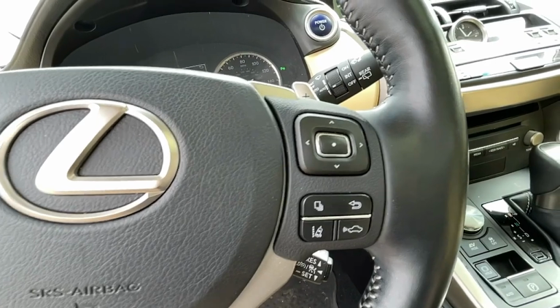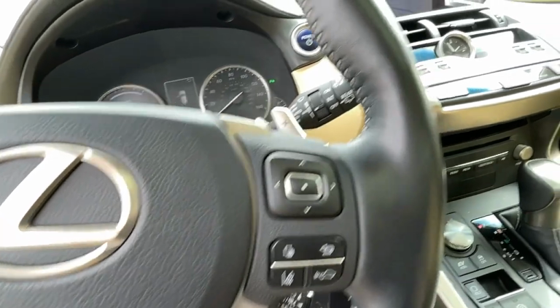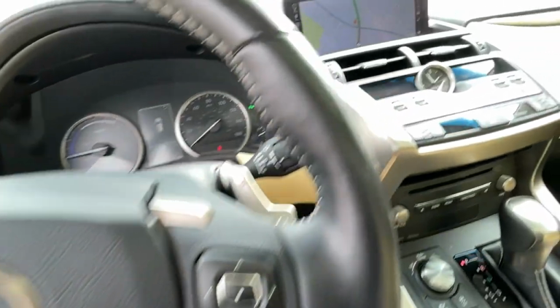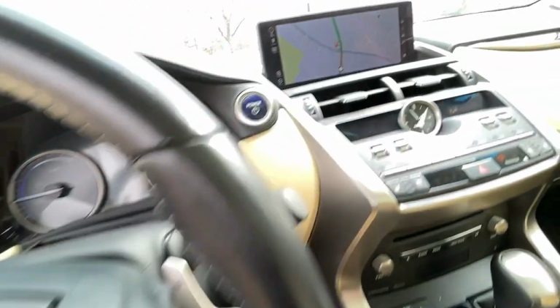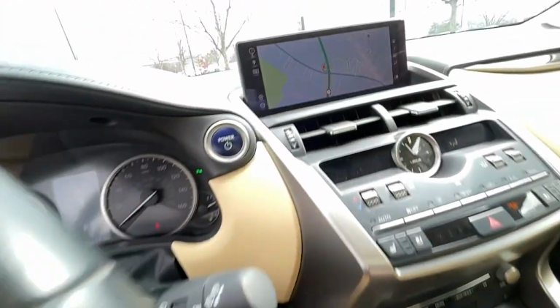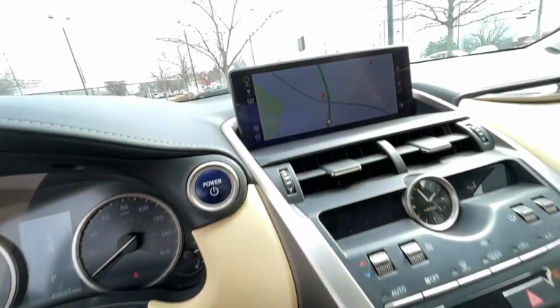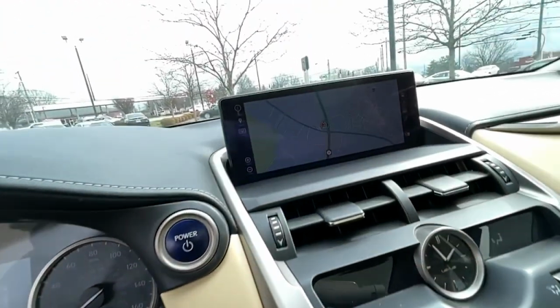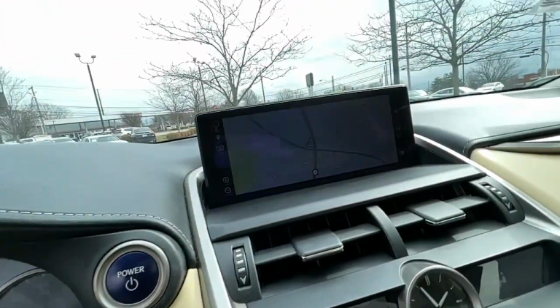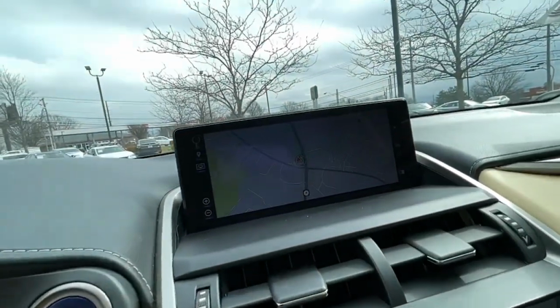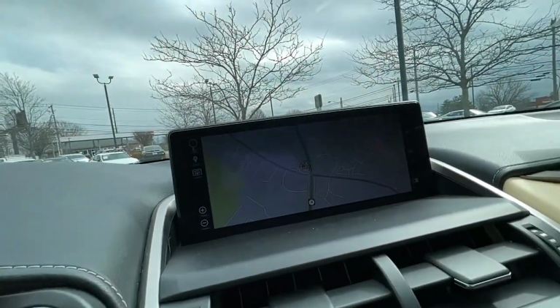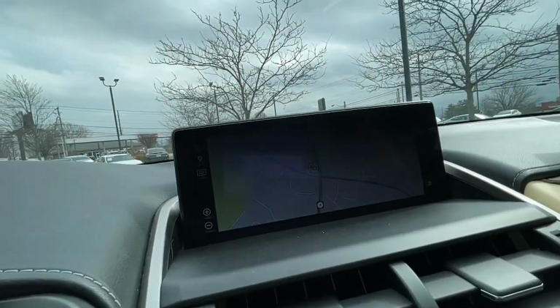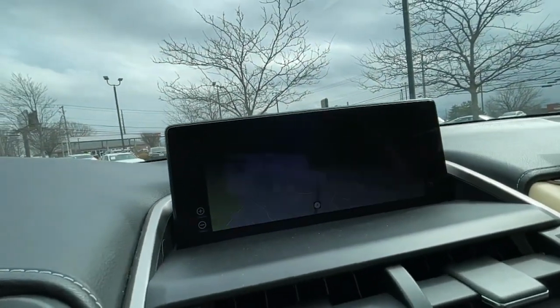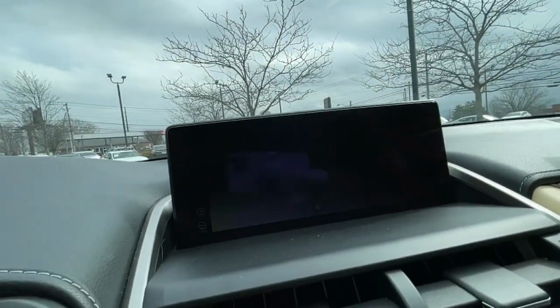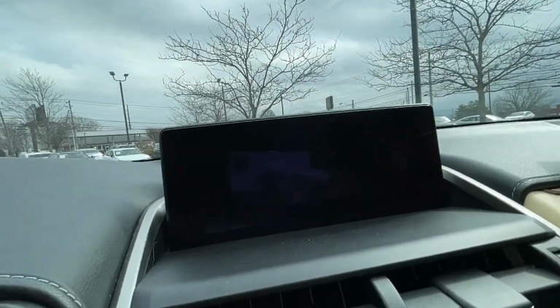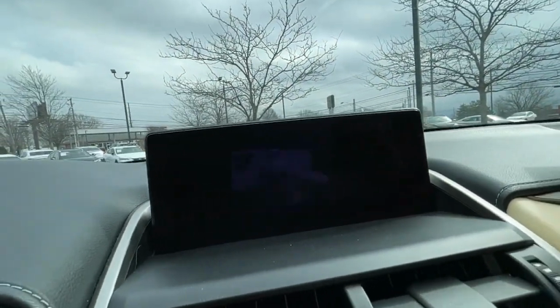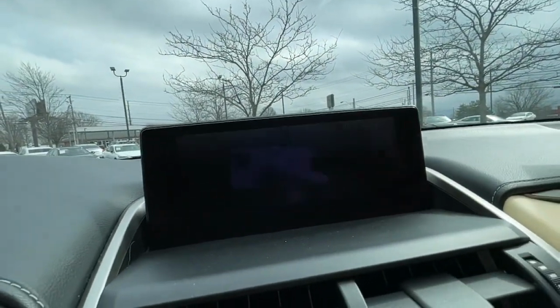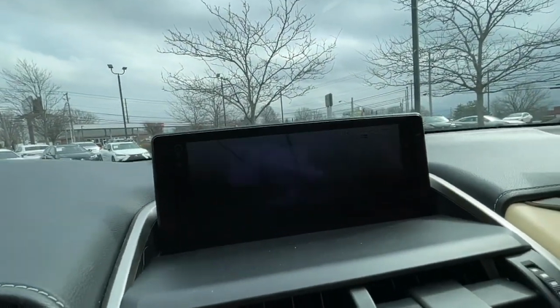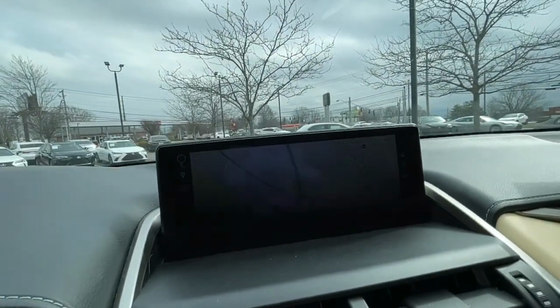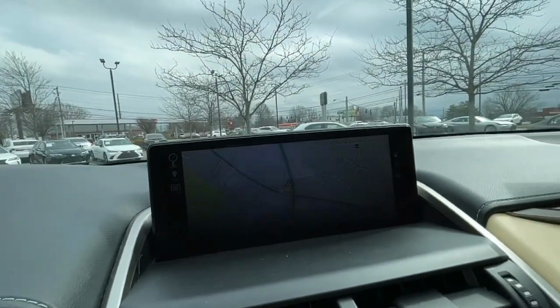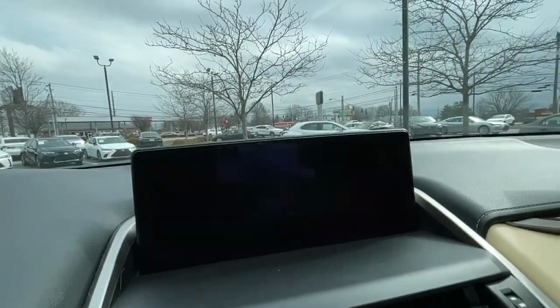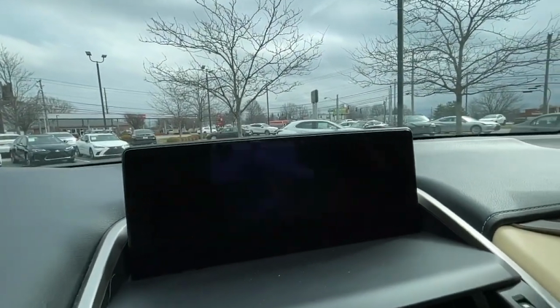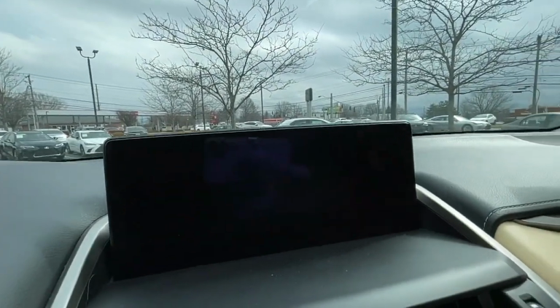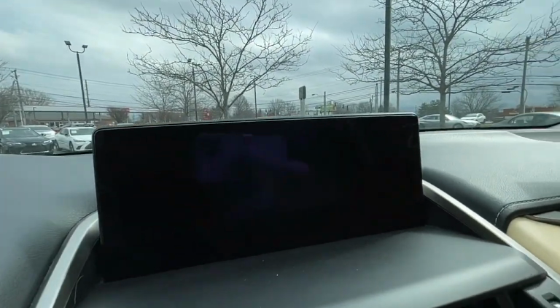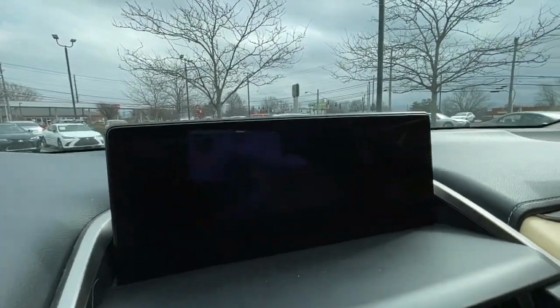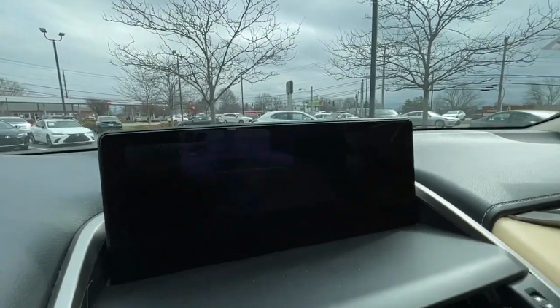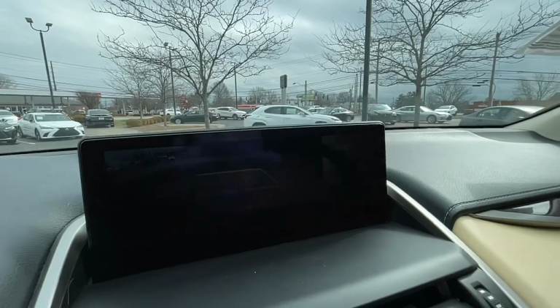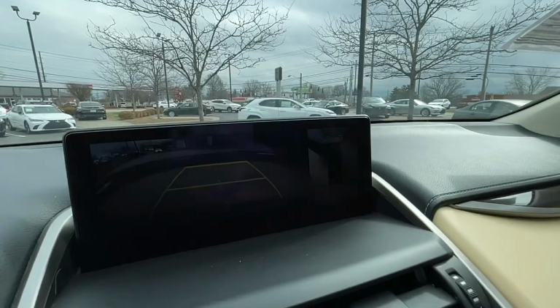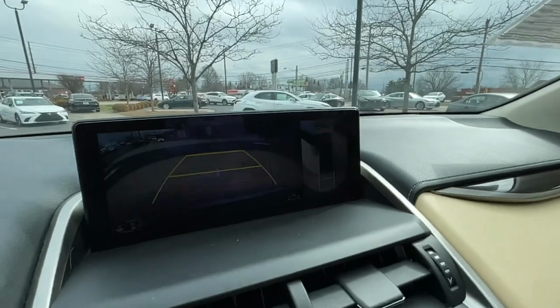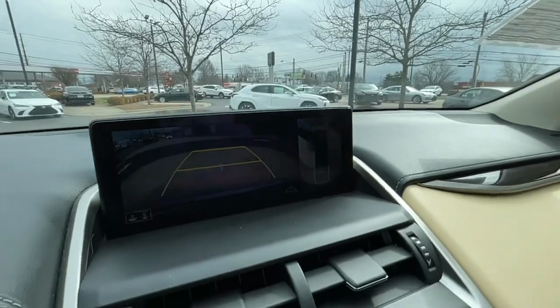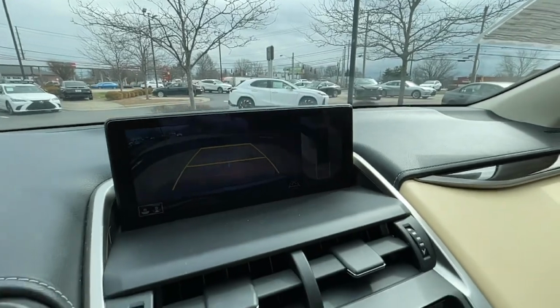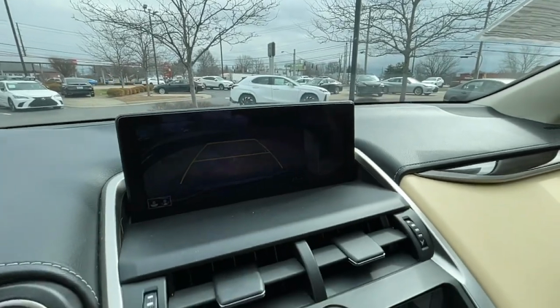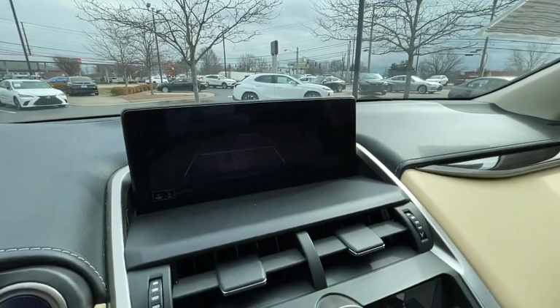Sunroof, adaptive cruise control, satellite radio, power passenger seat, and power liftgate.